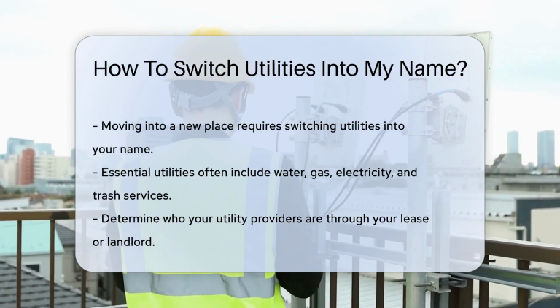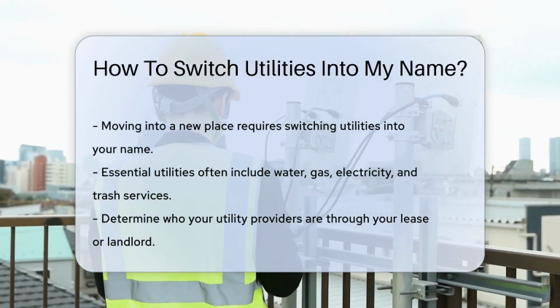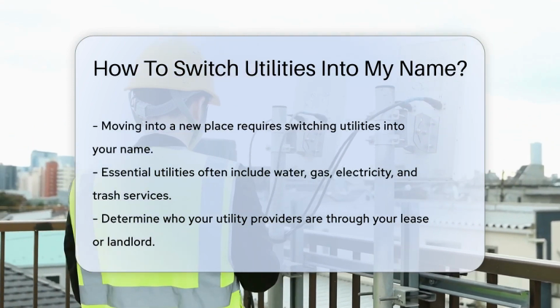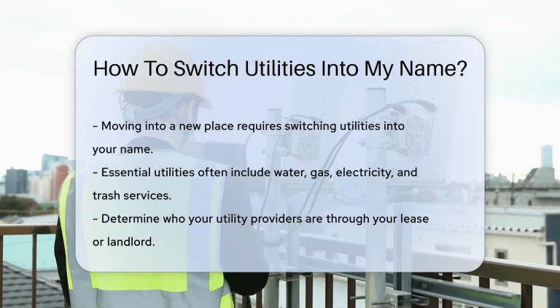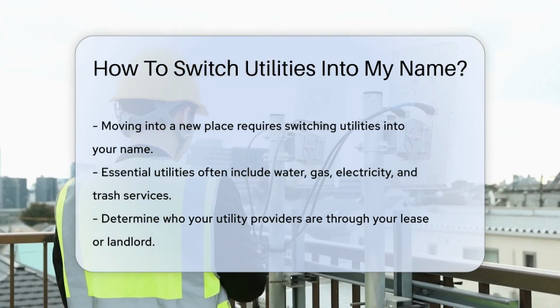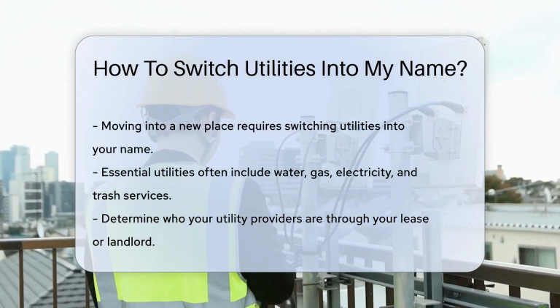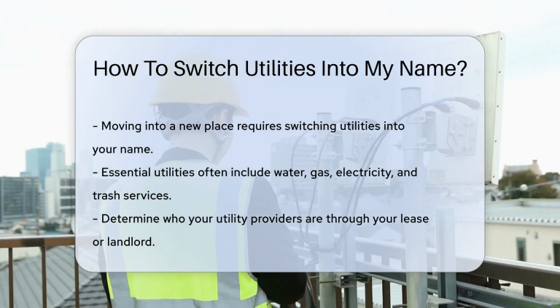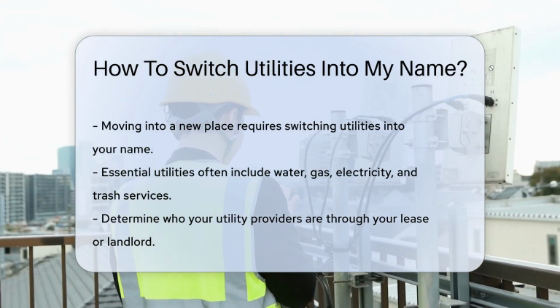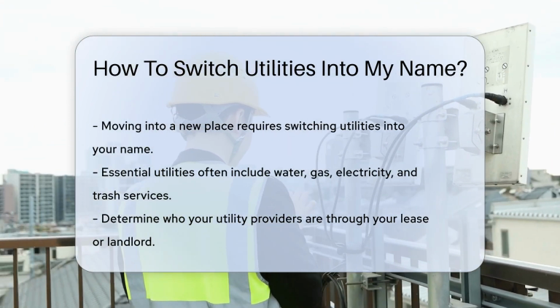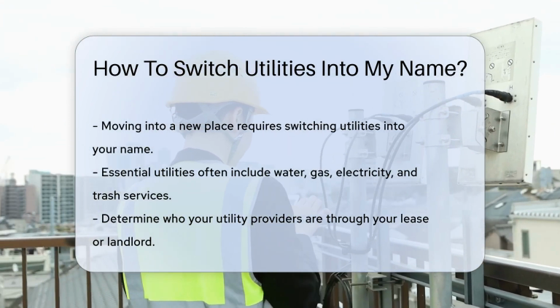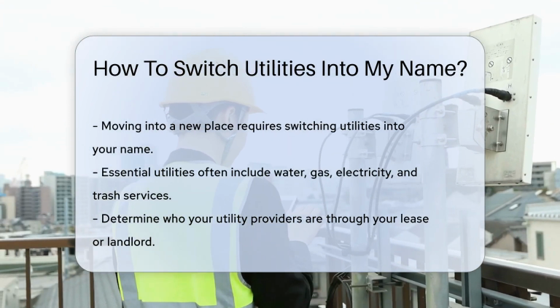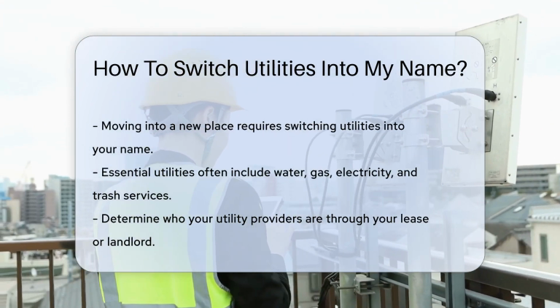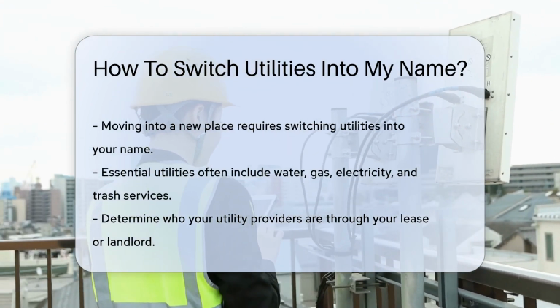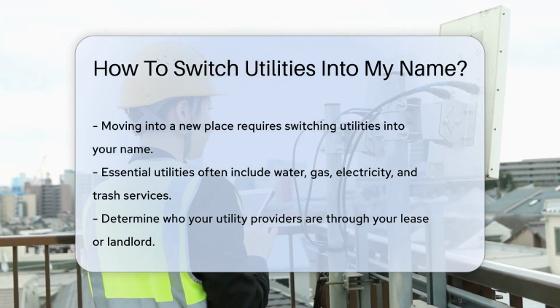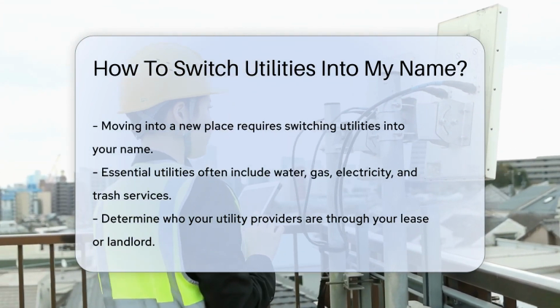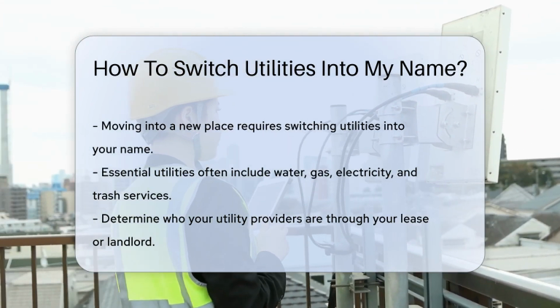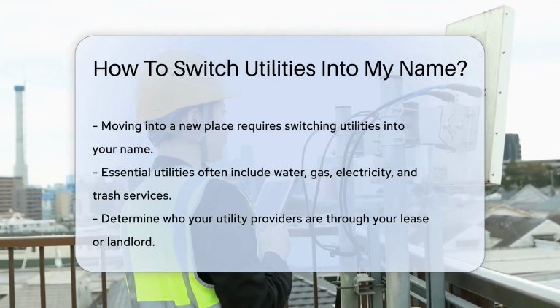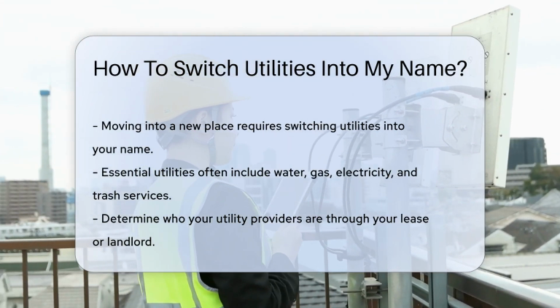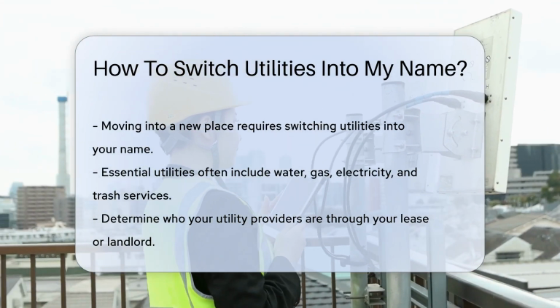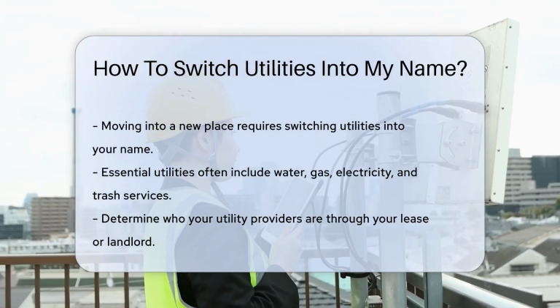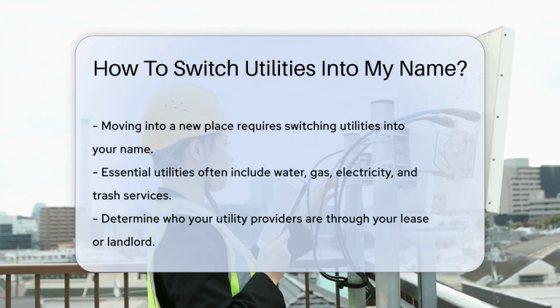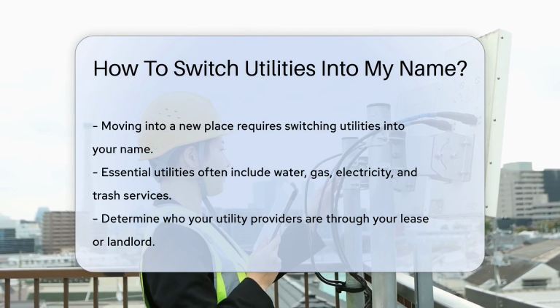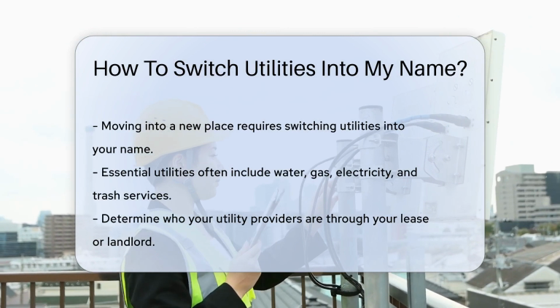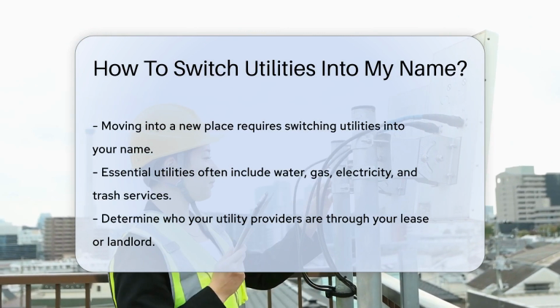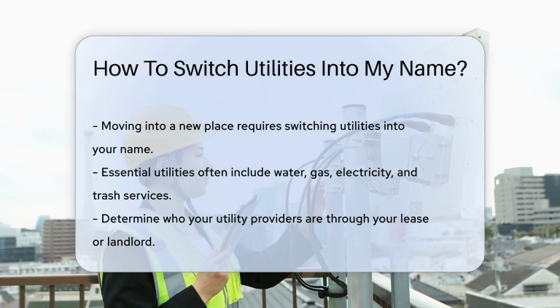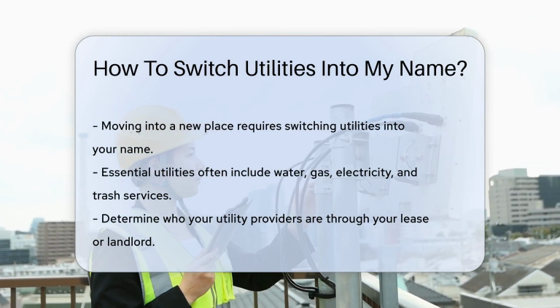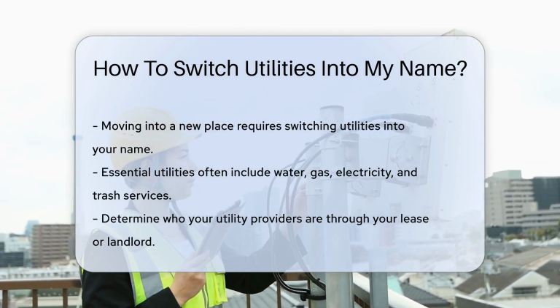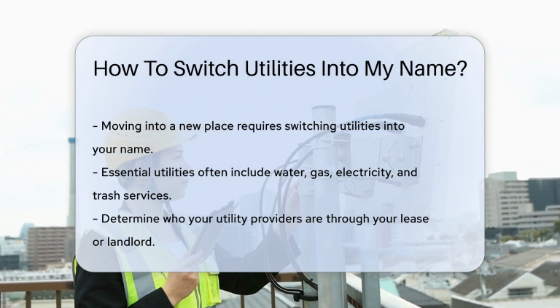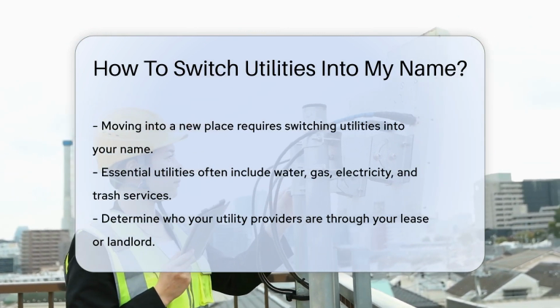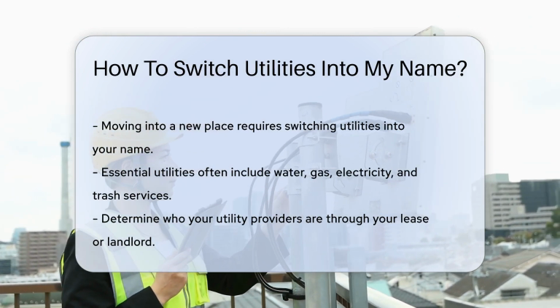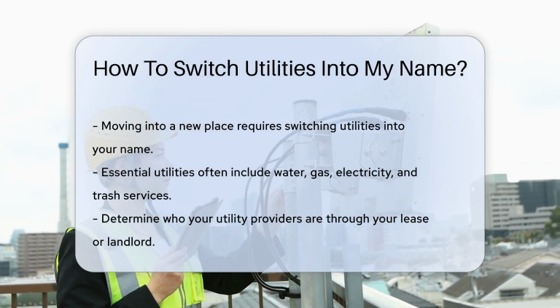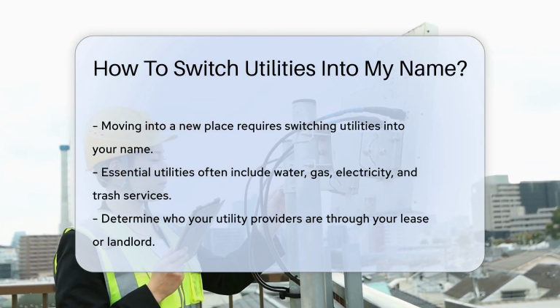First, identify which utilities you need. These typically include water, gas, electricity, and sometimes trash services.